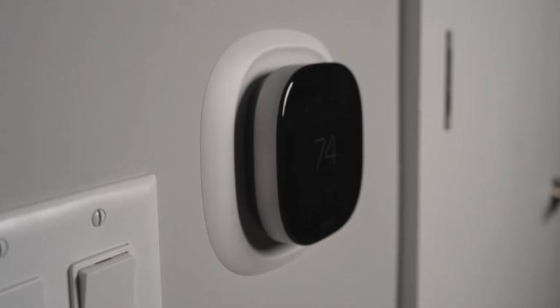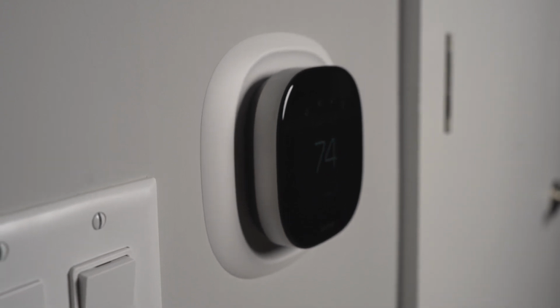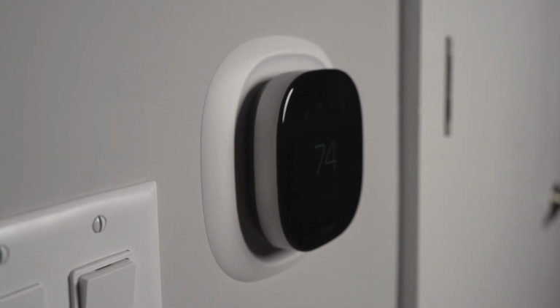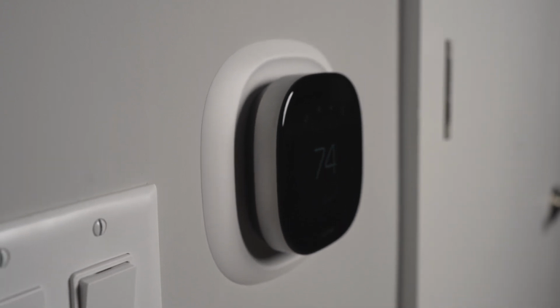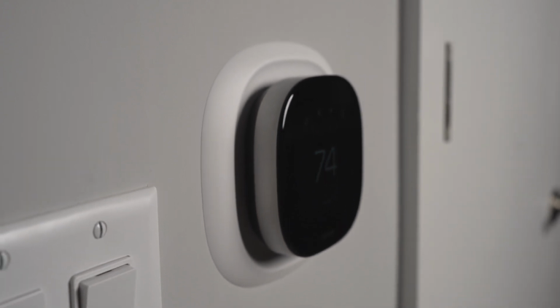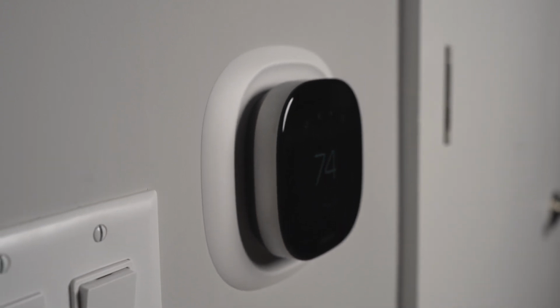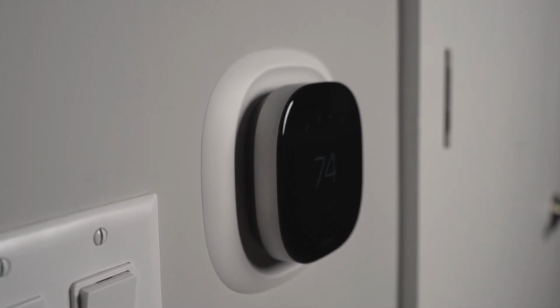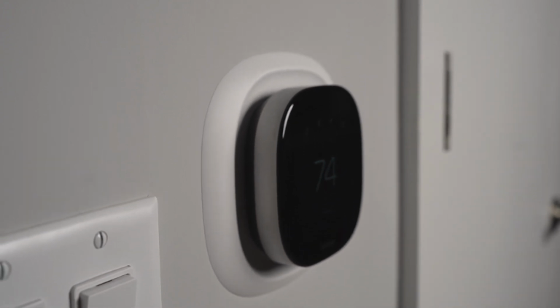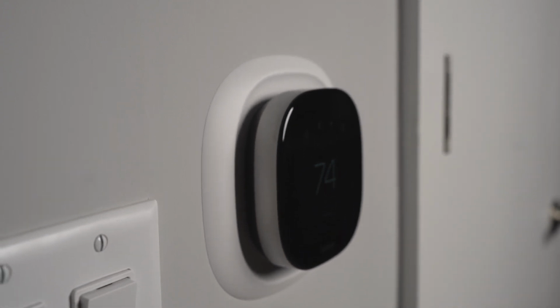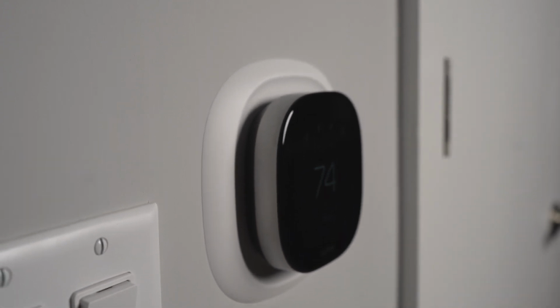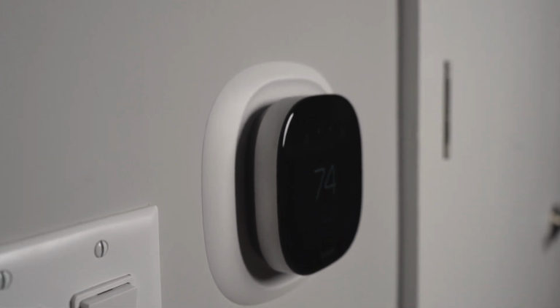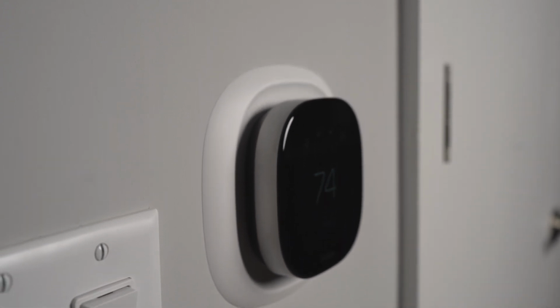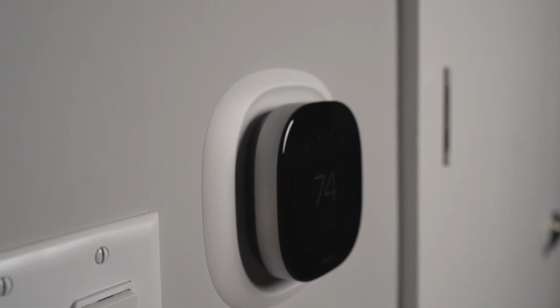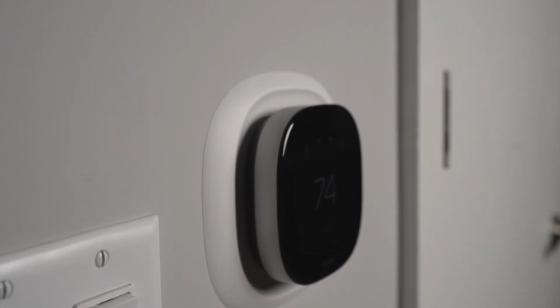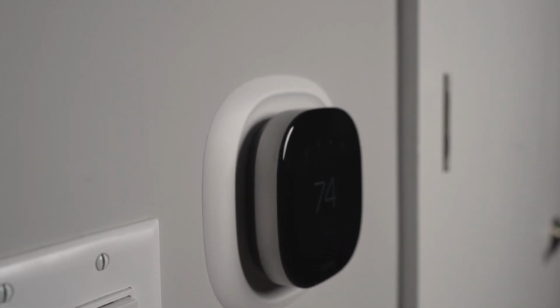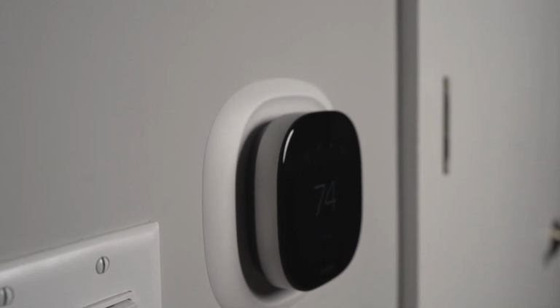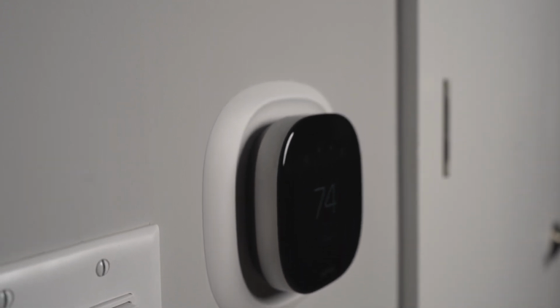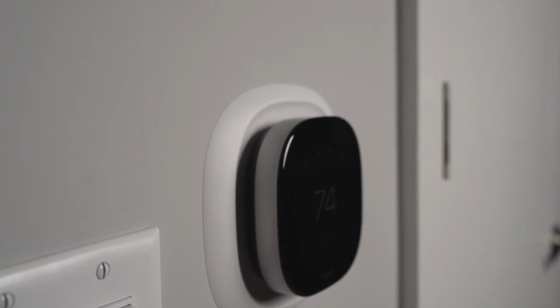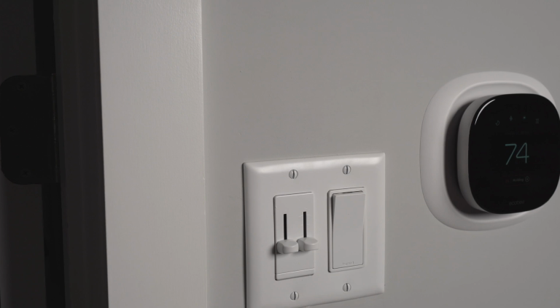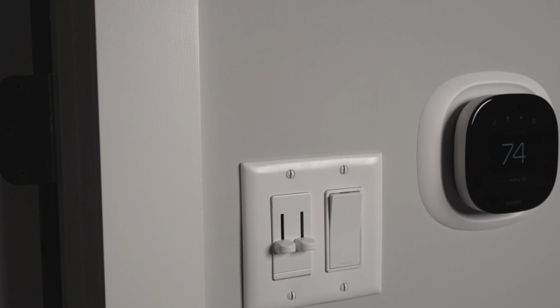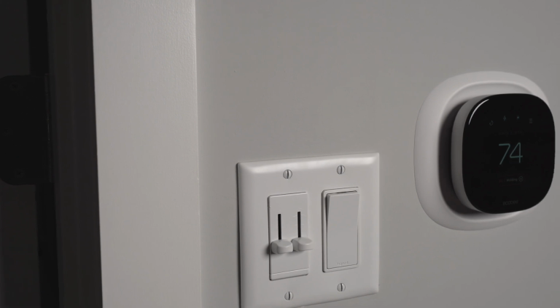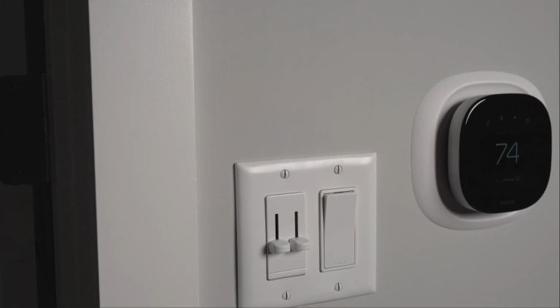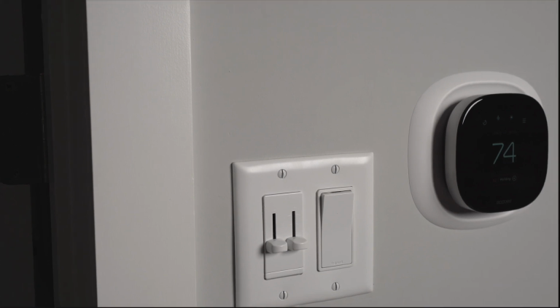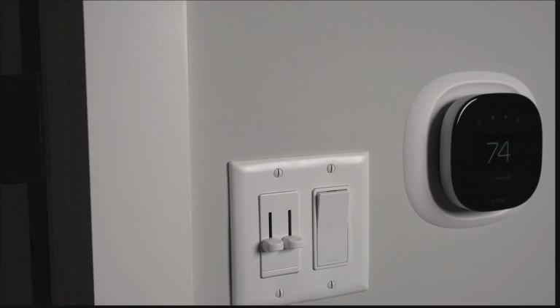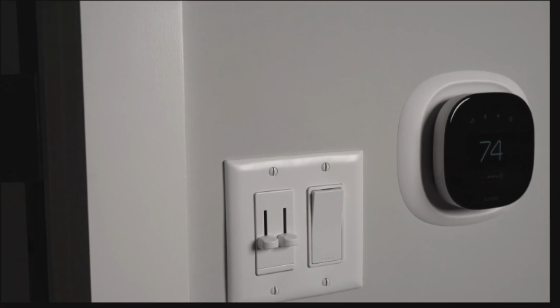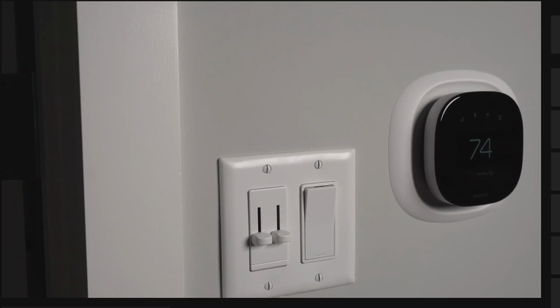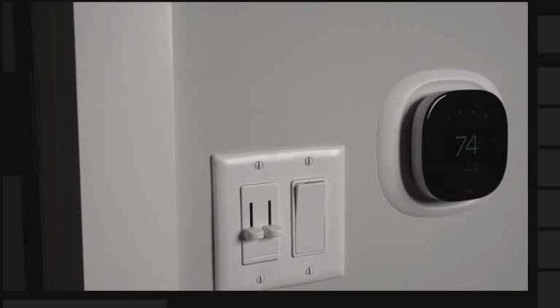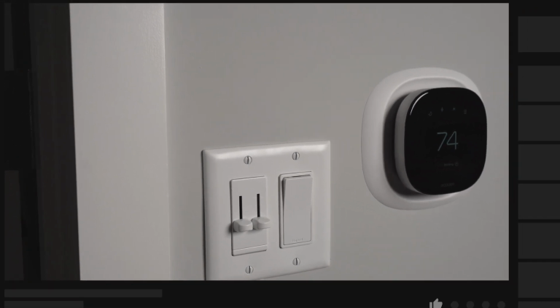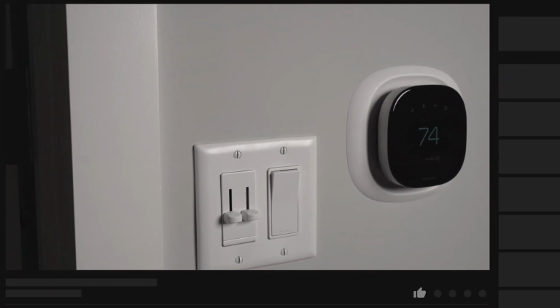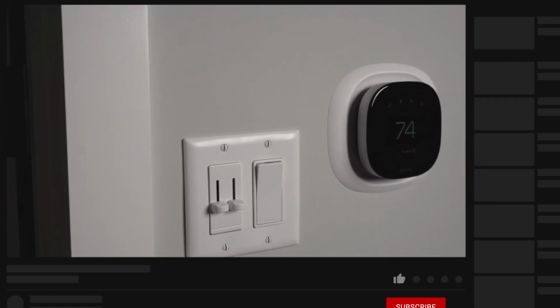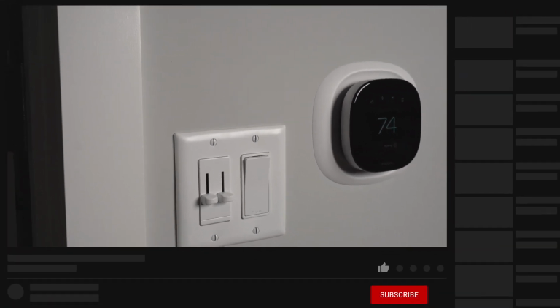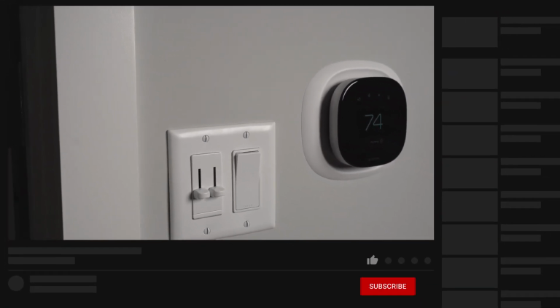Overall this thermostat is great. I really enjoyed the fact that it's HomeKit integrated — that was actually the main reason I bought it — and the bonus is the way it looks.